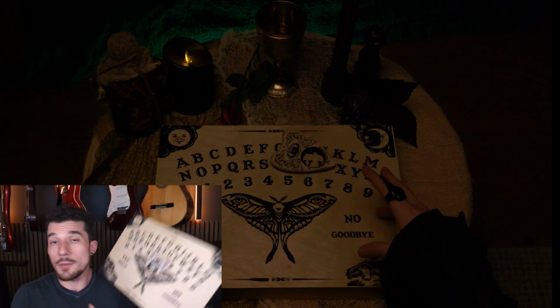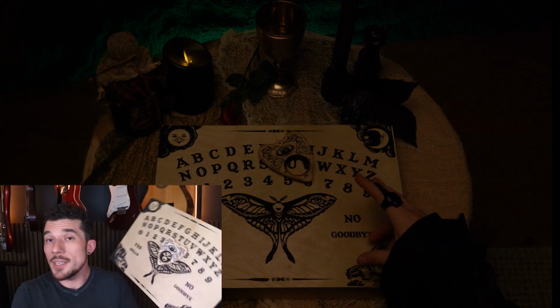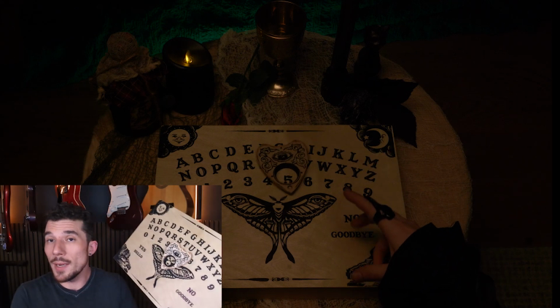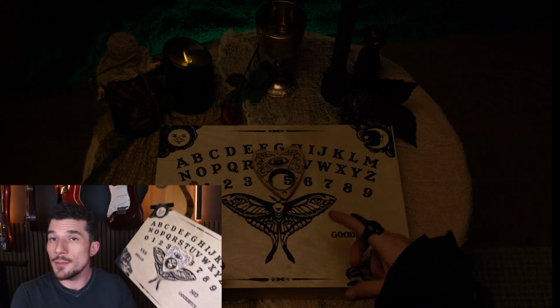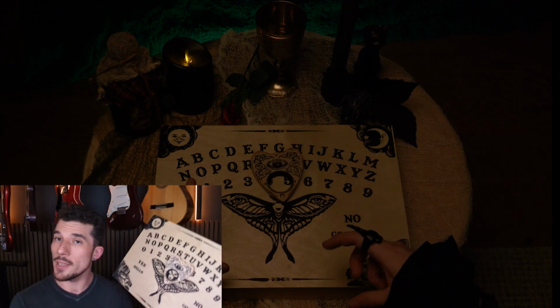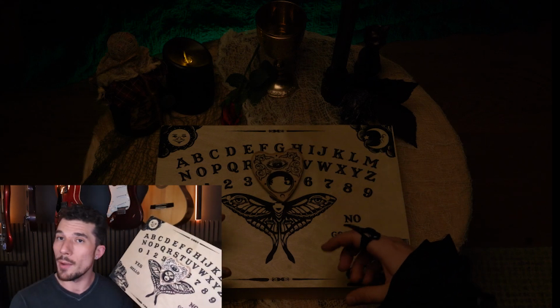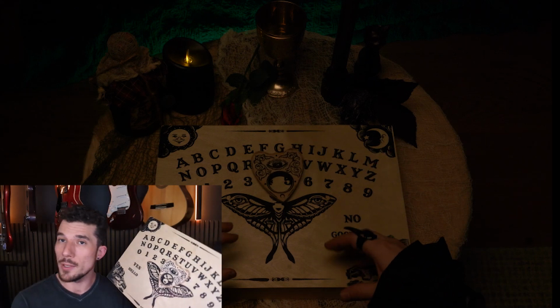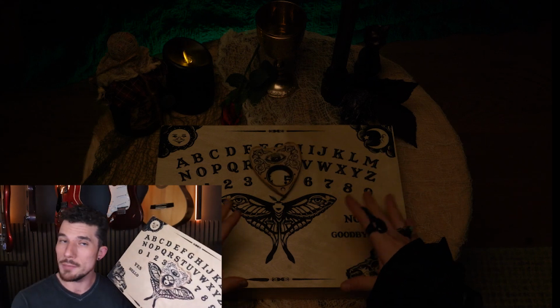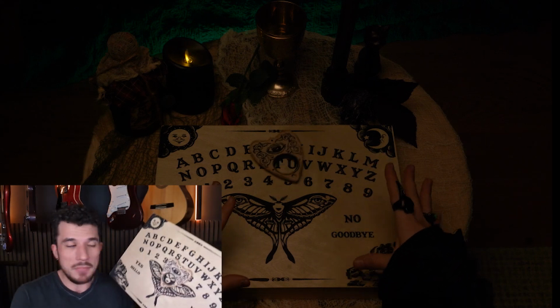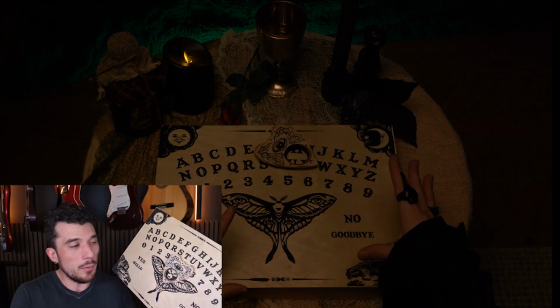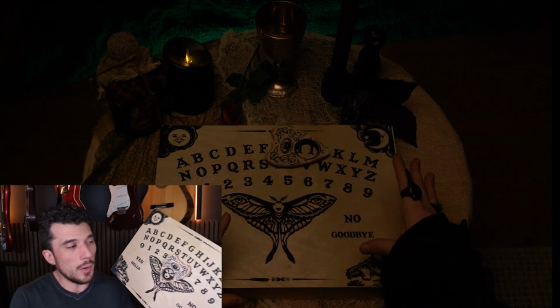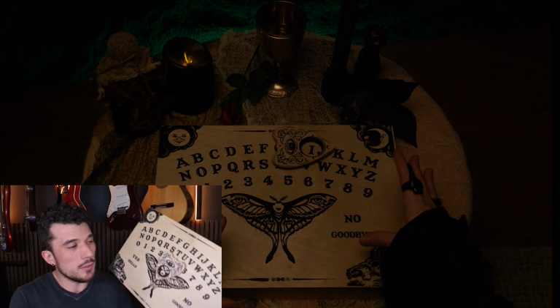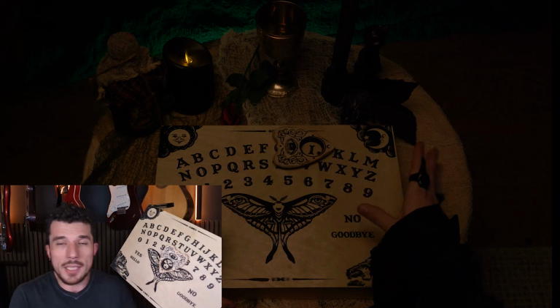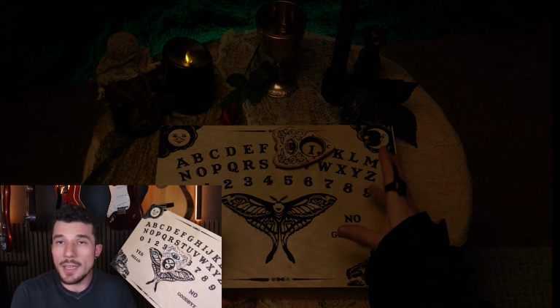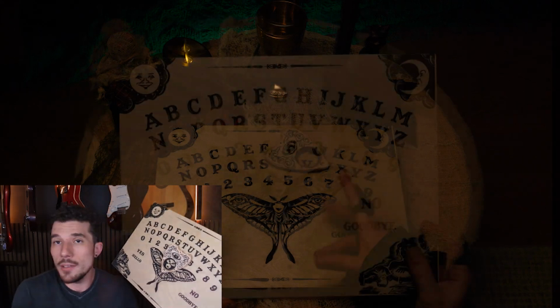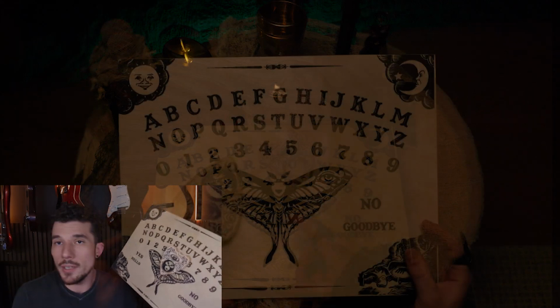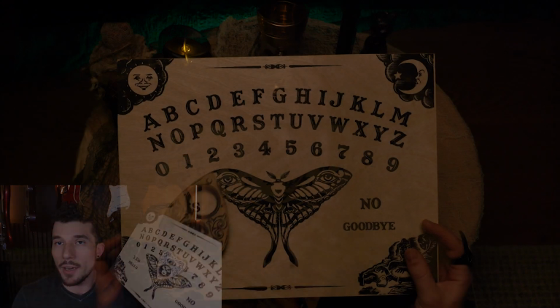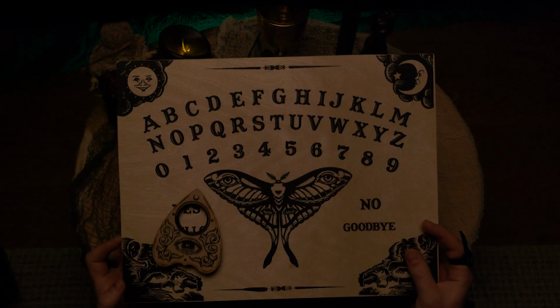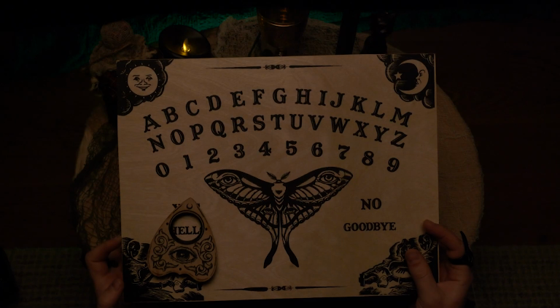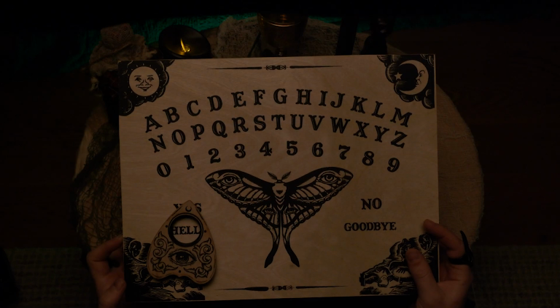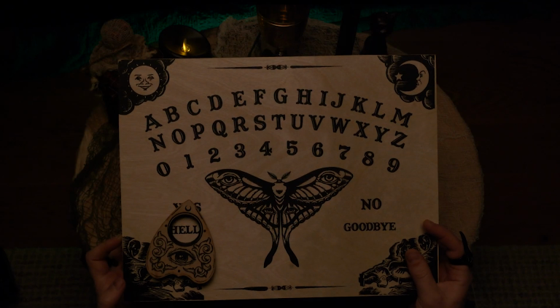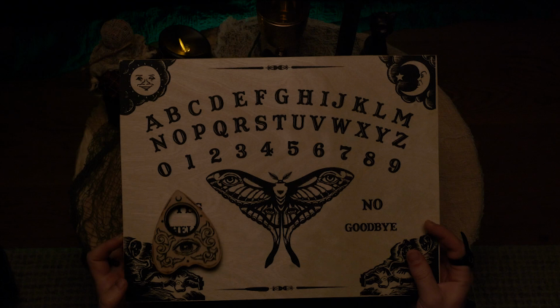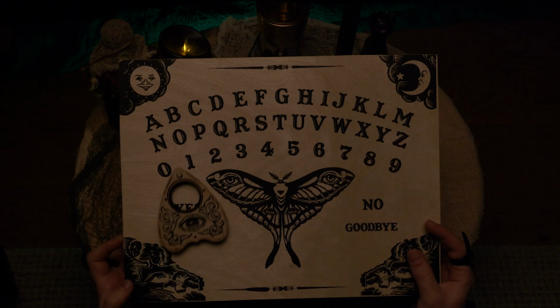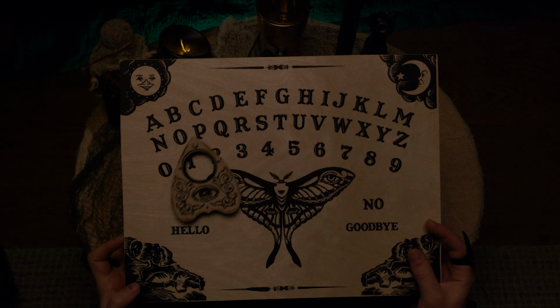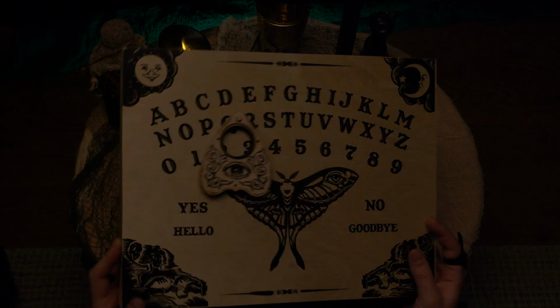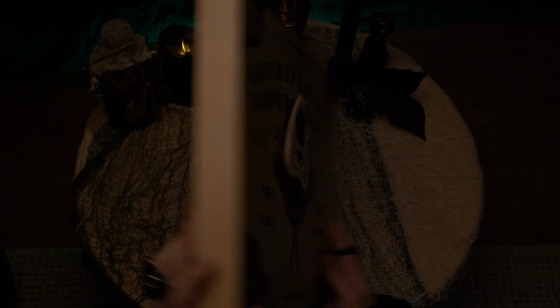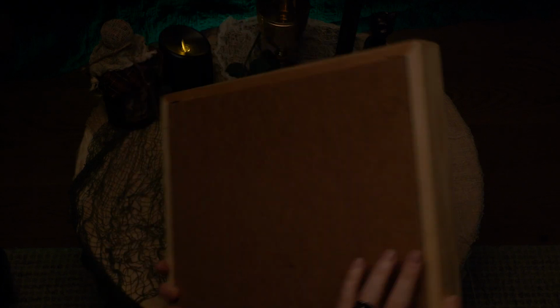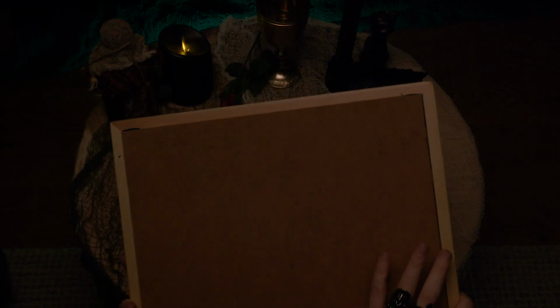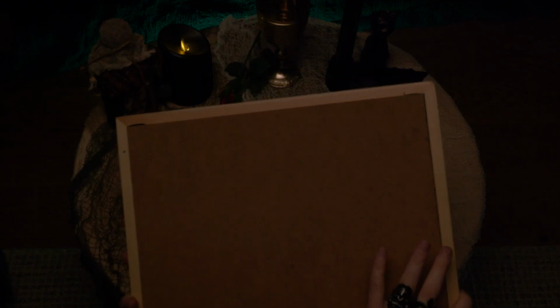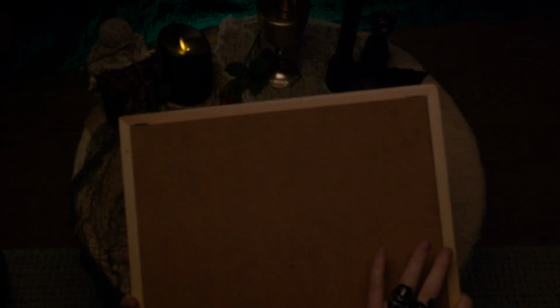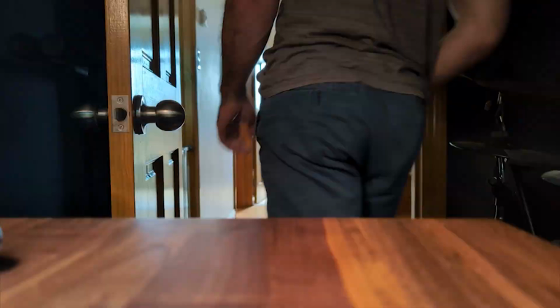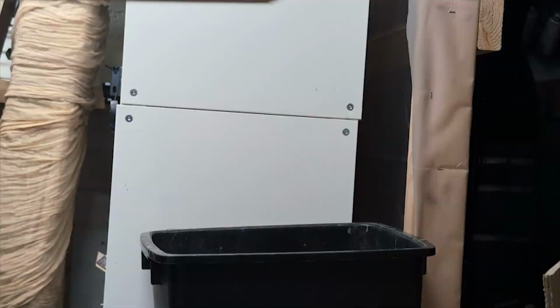Stick around to see how I built it, how it works, and how you can get your hands on one. But first, let's rewind to where all this began.